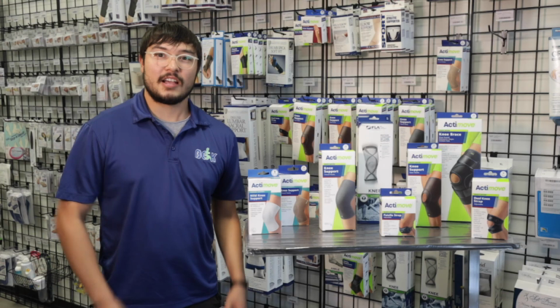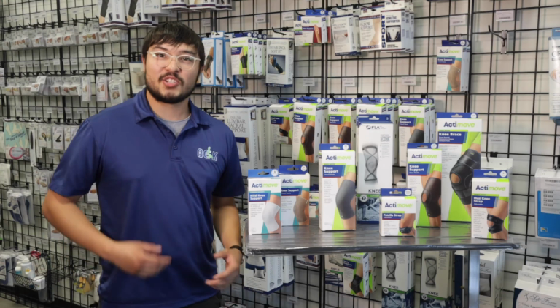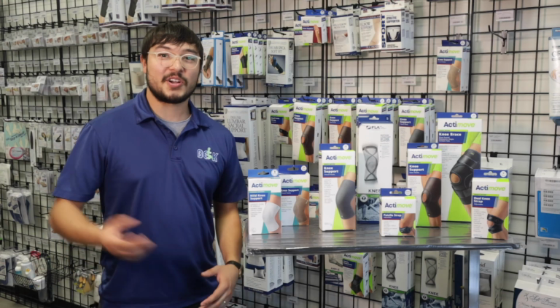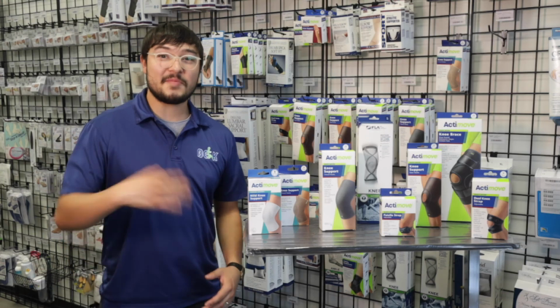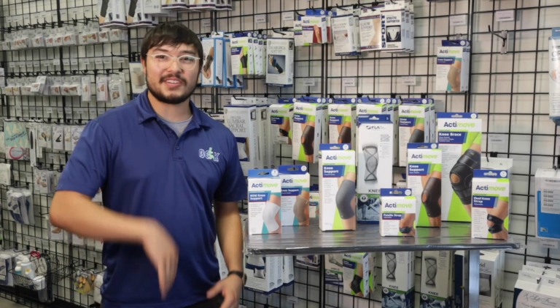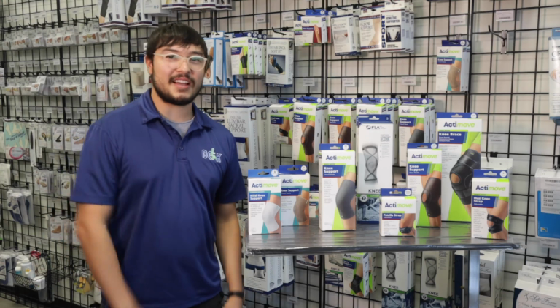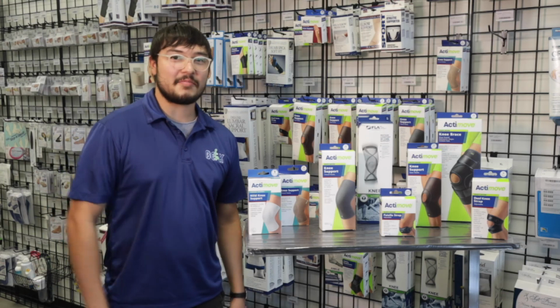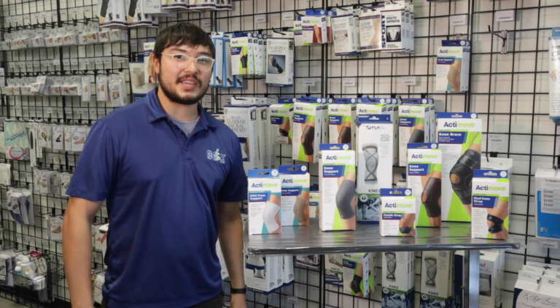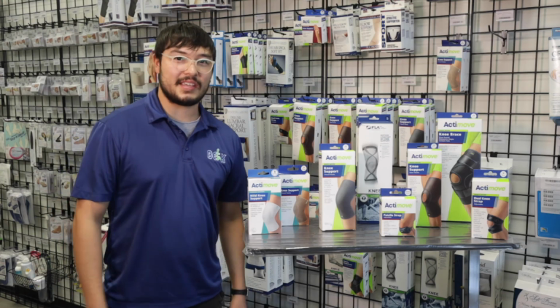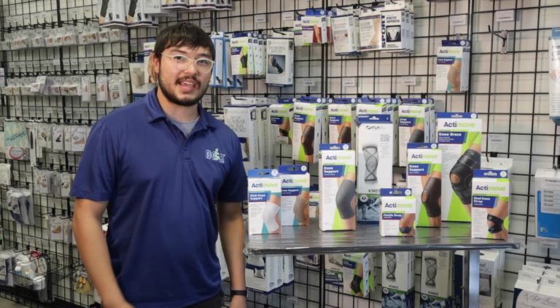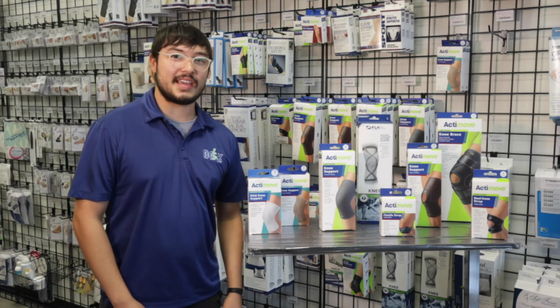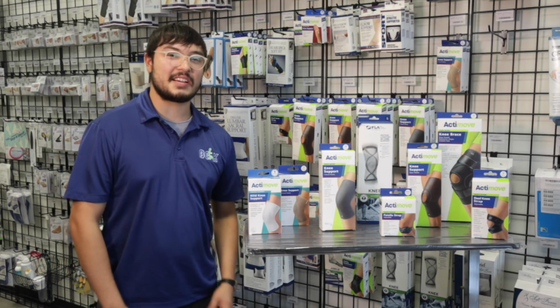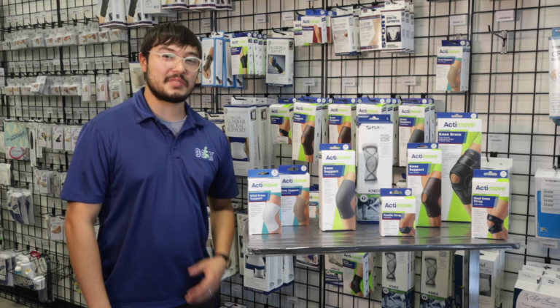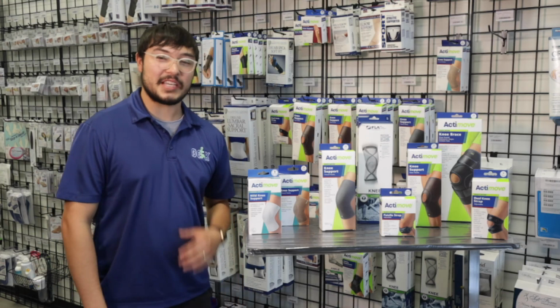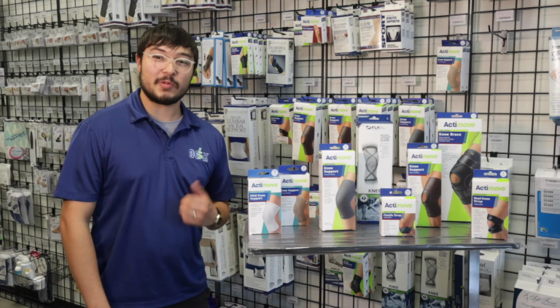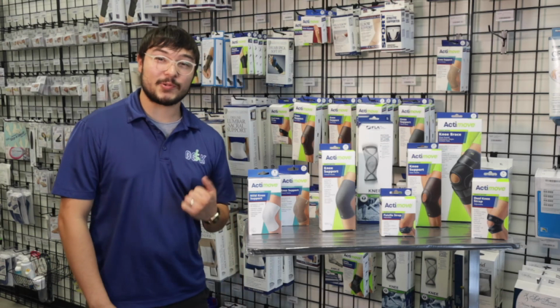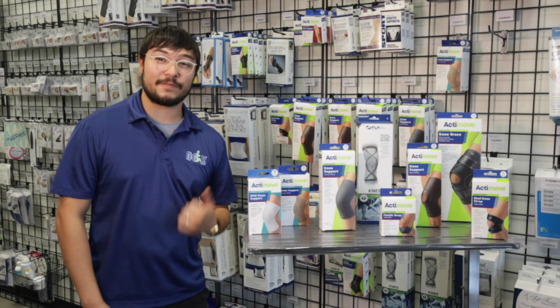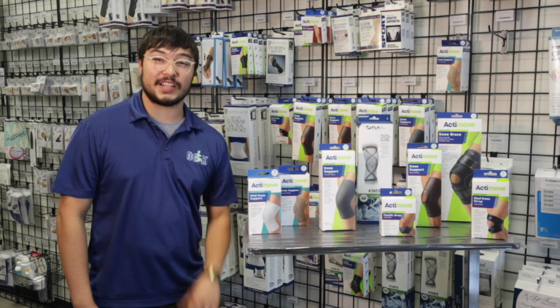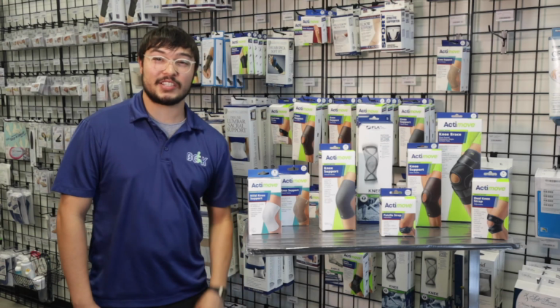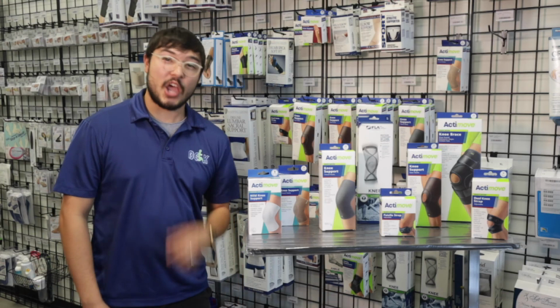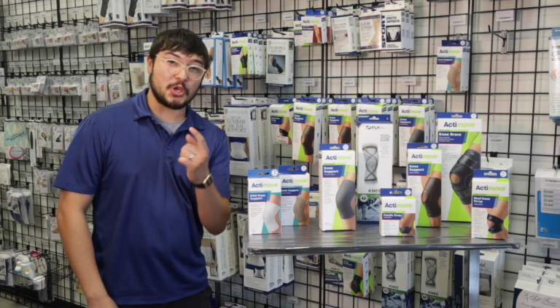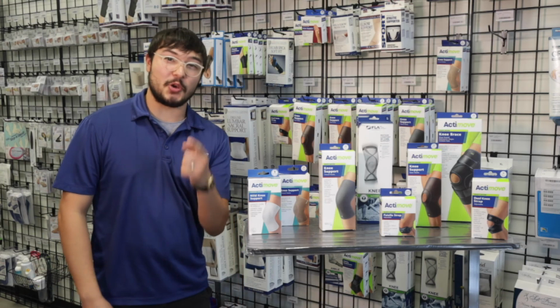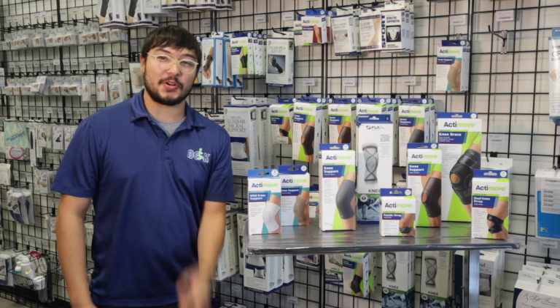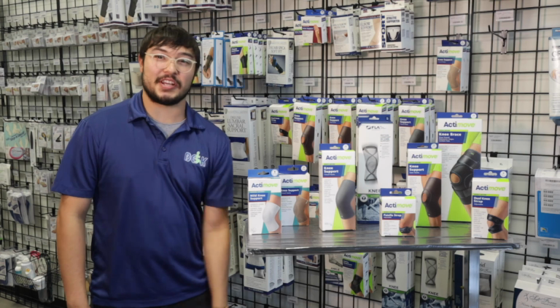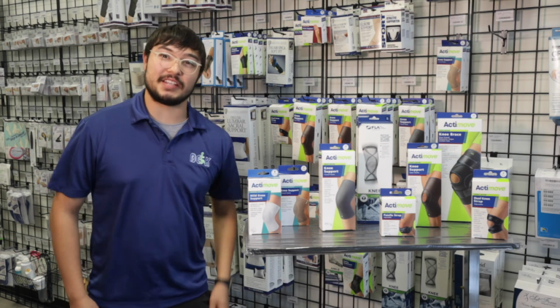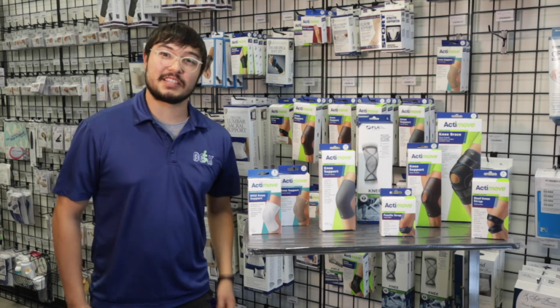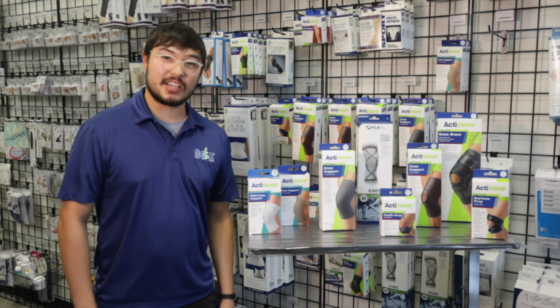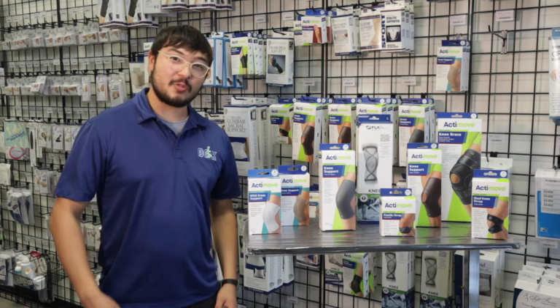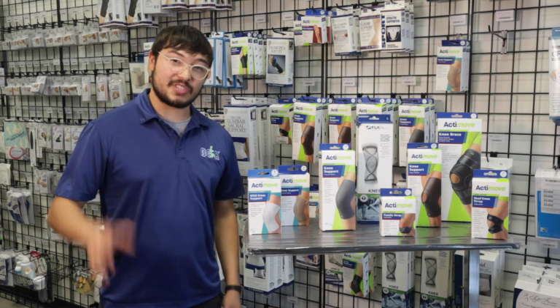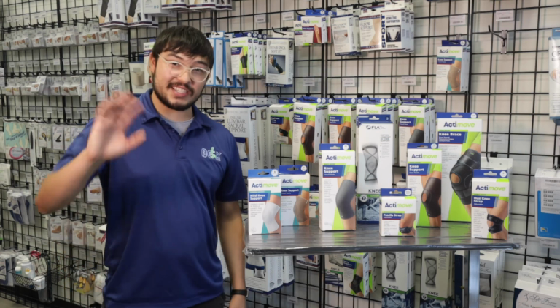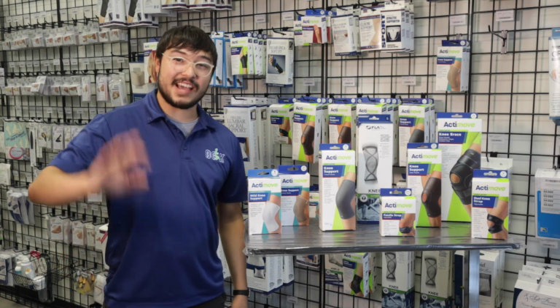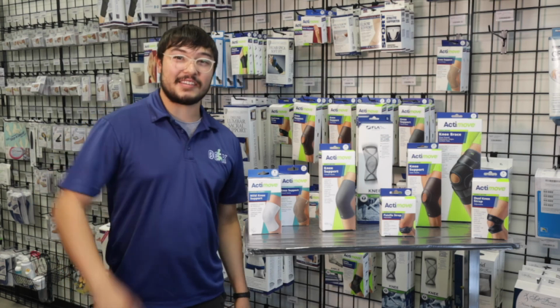Come on down to B.E.K. — come see which one fits your needs. We'll see you later.